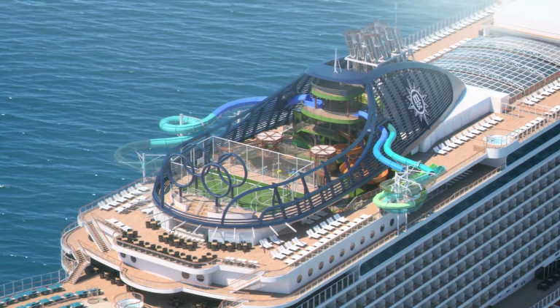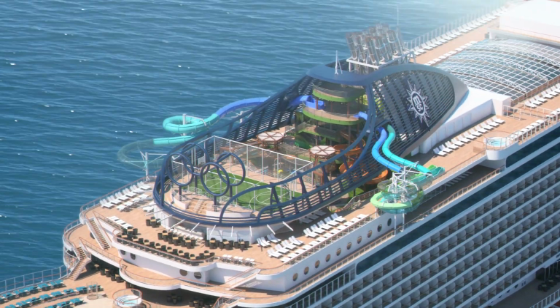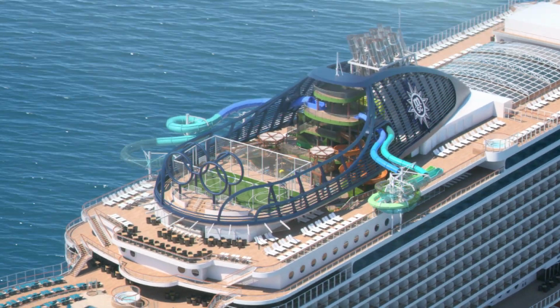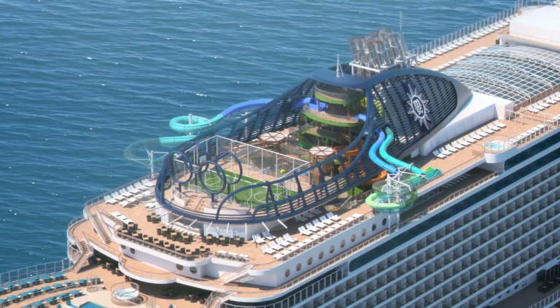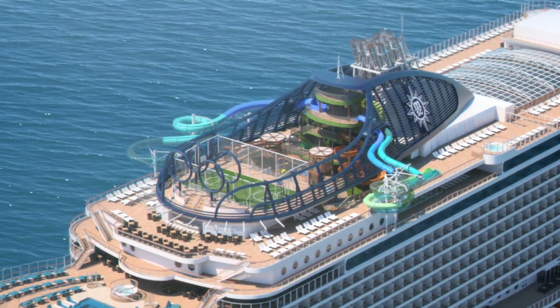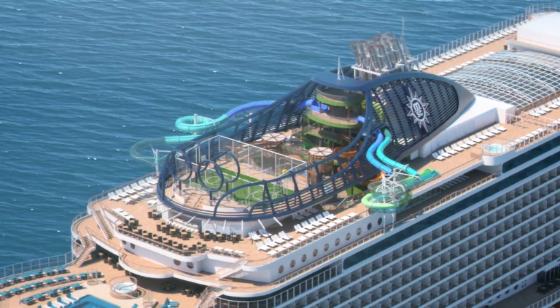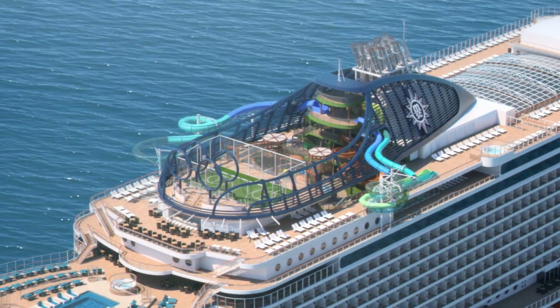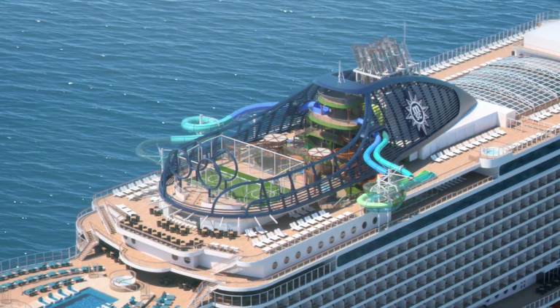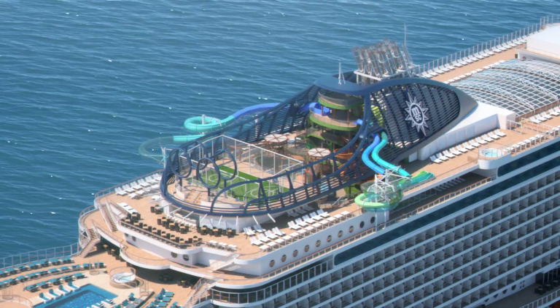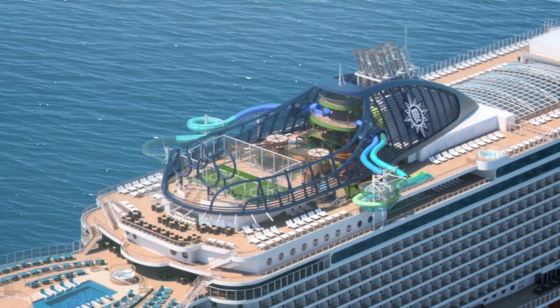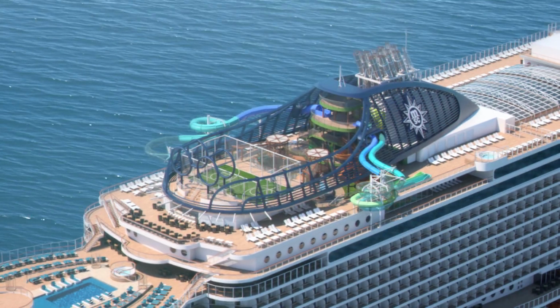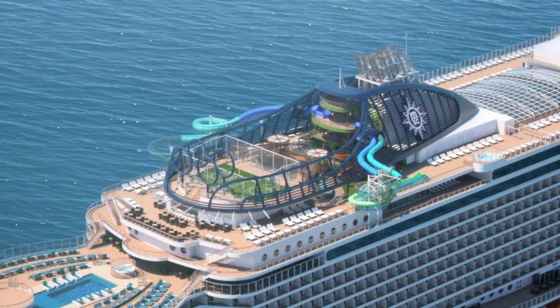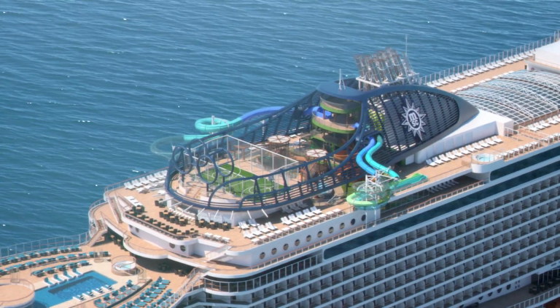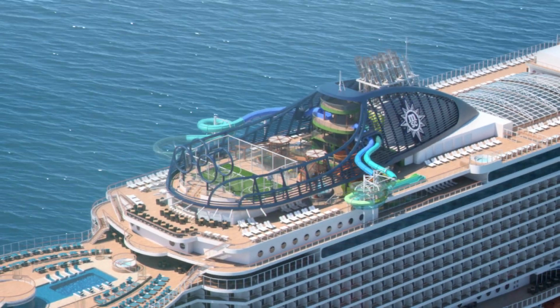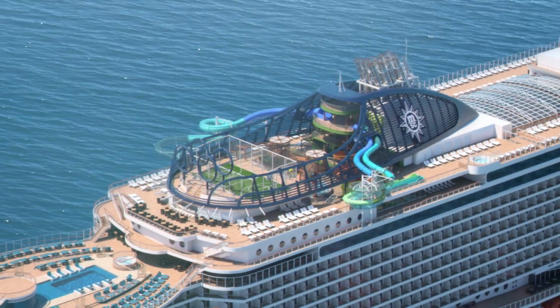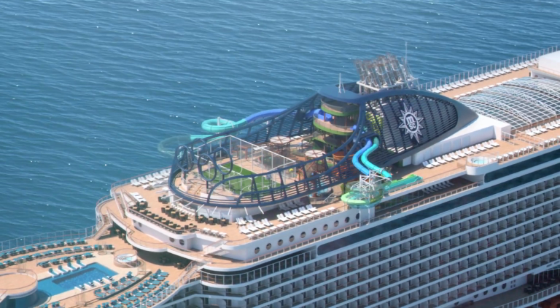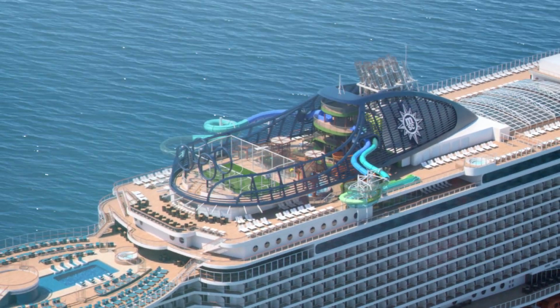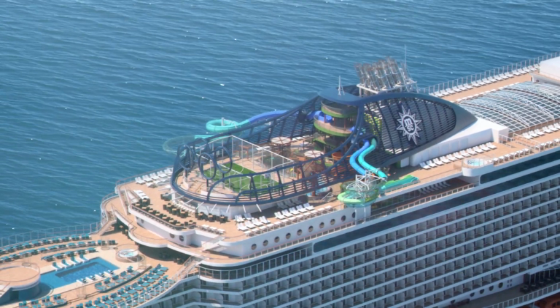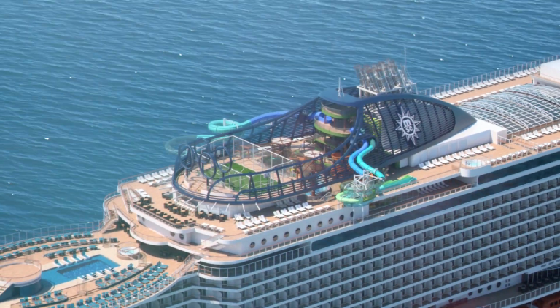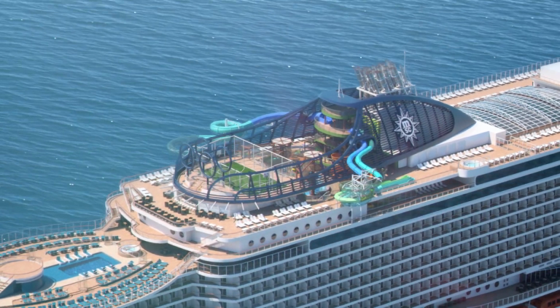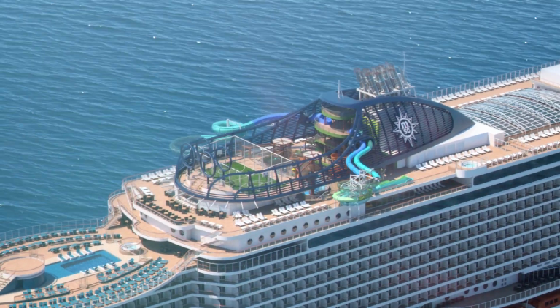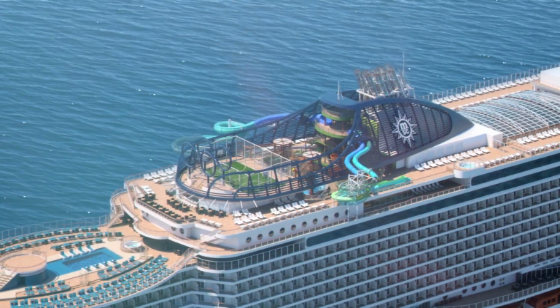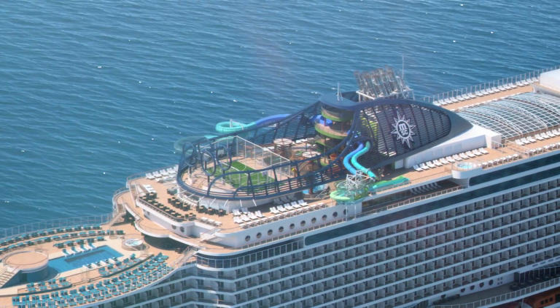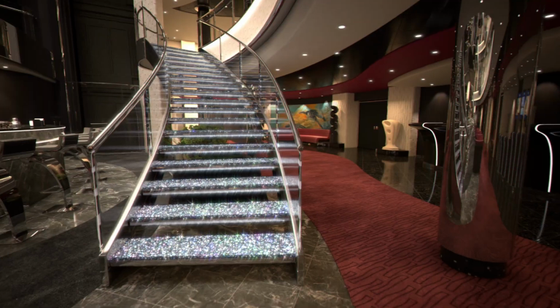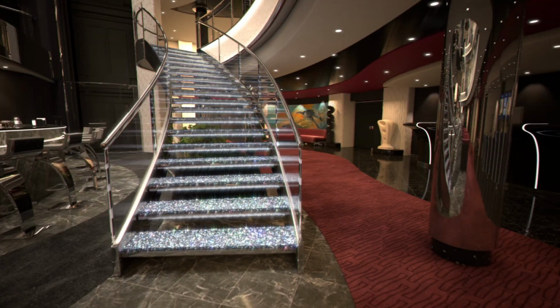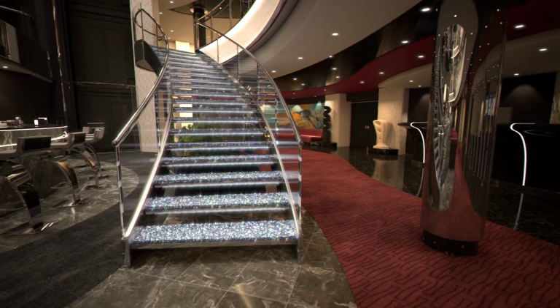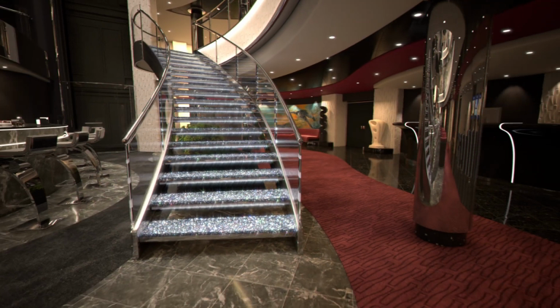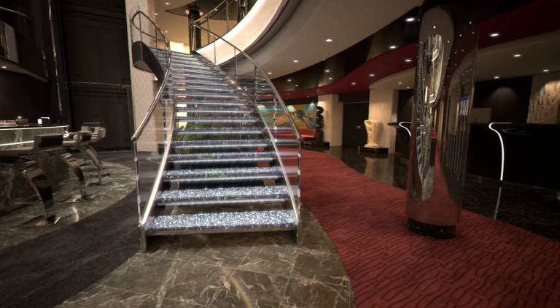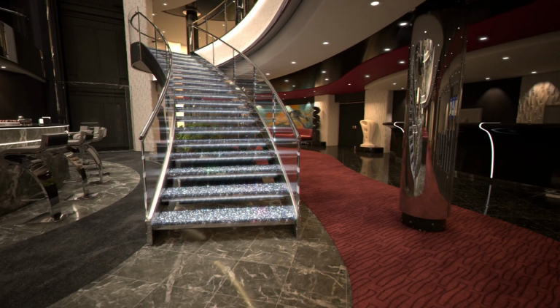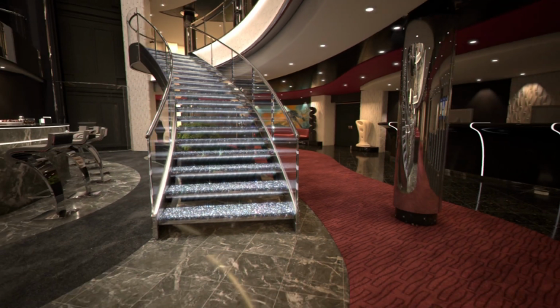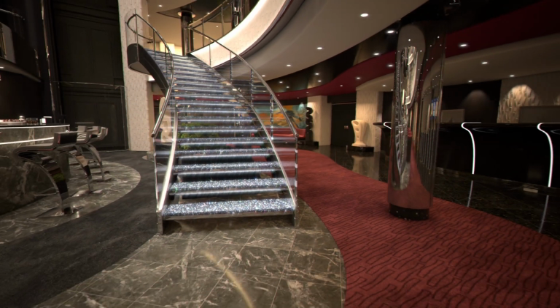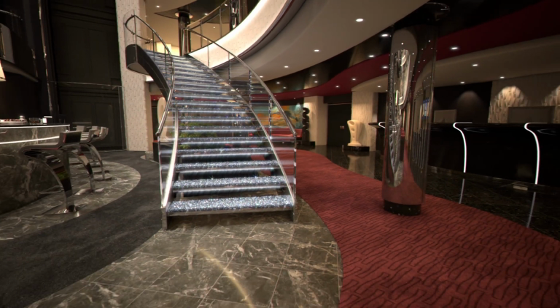And if that didn't thrill you, you will be amazed by our zip lines. Now let's take a look inside.